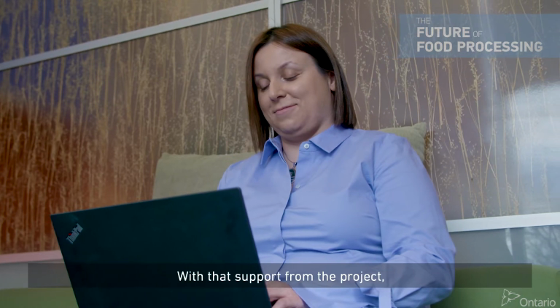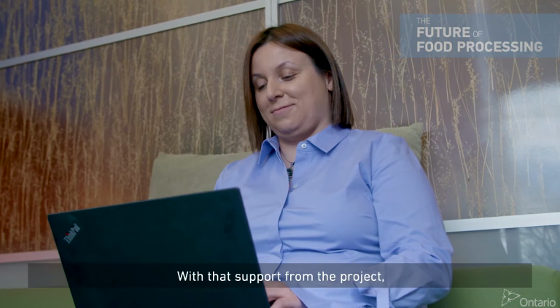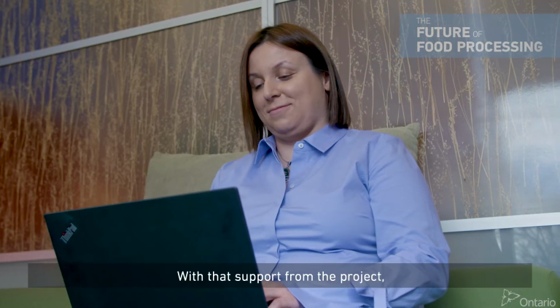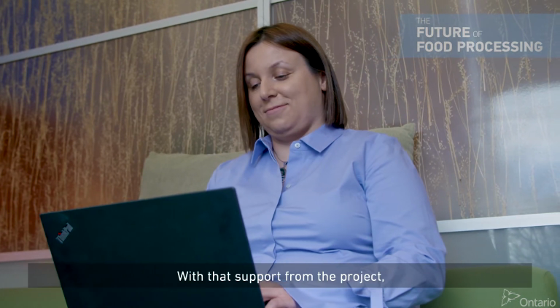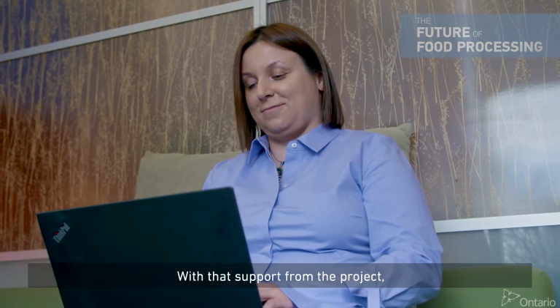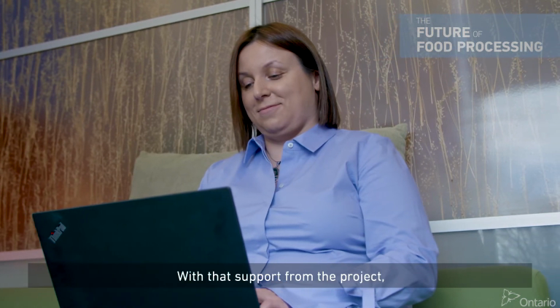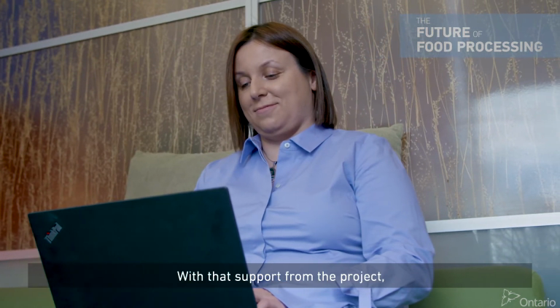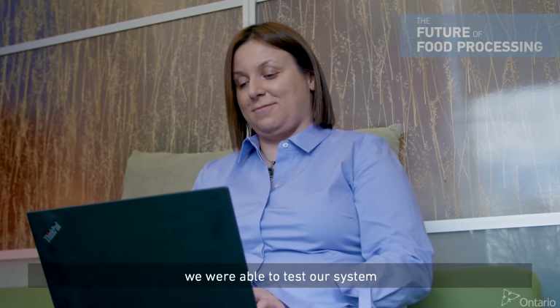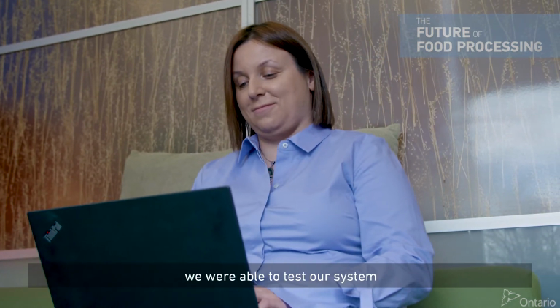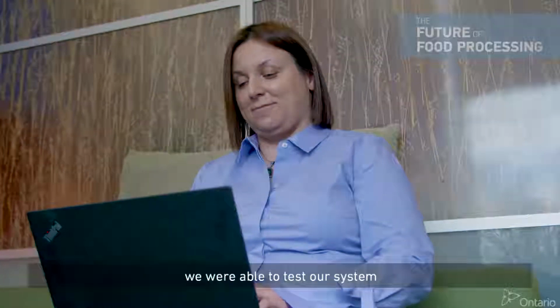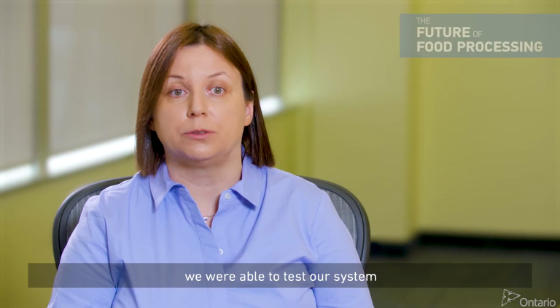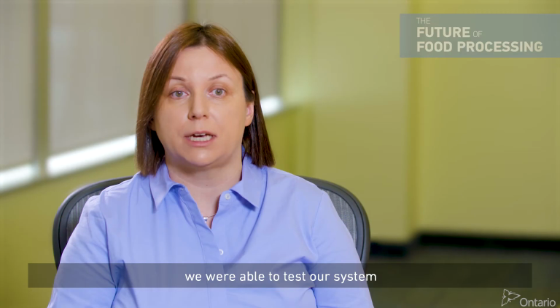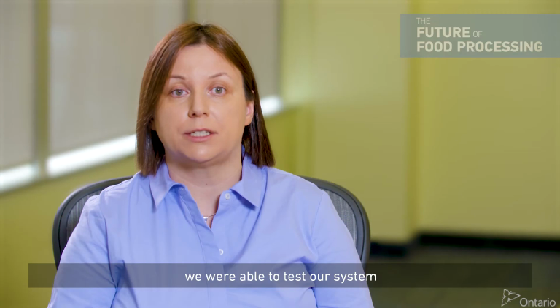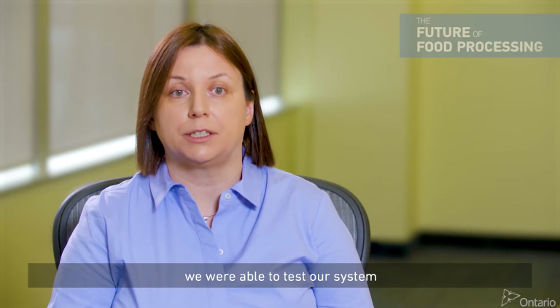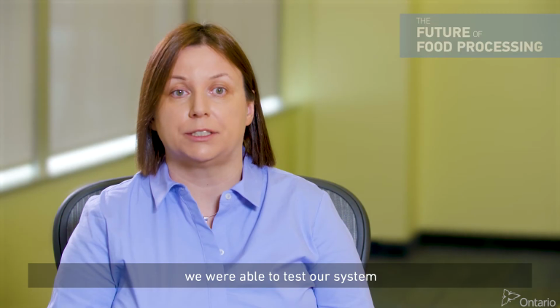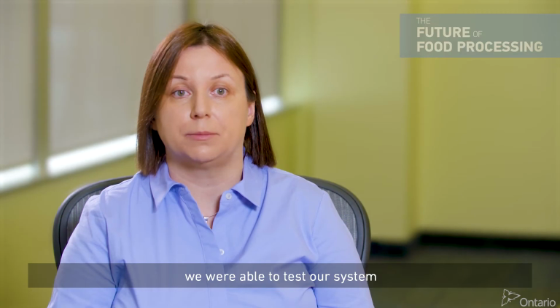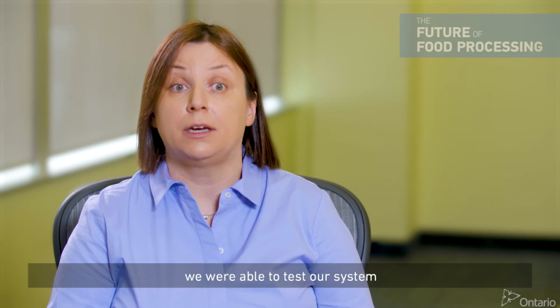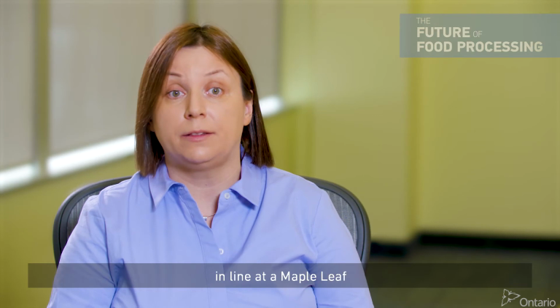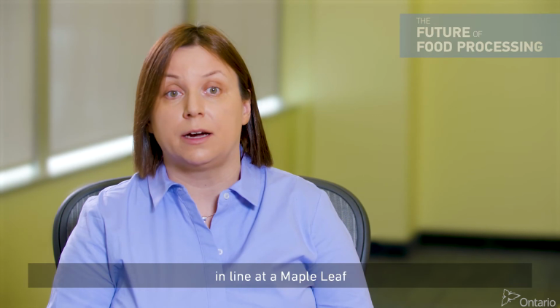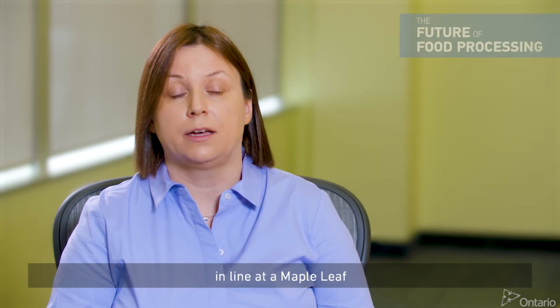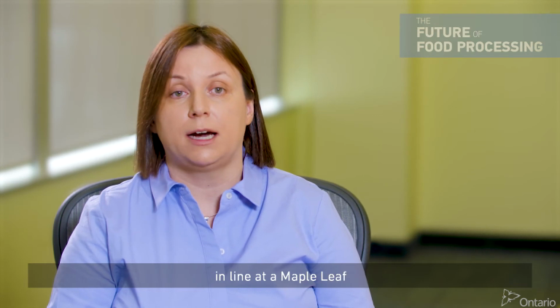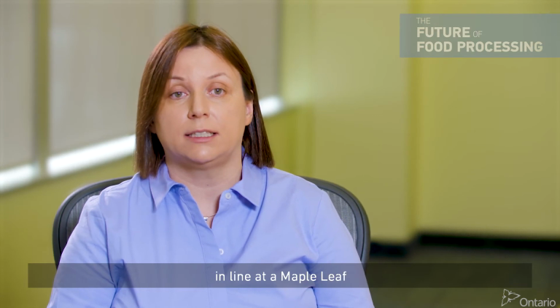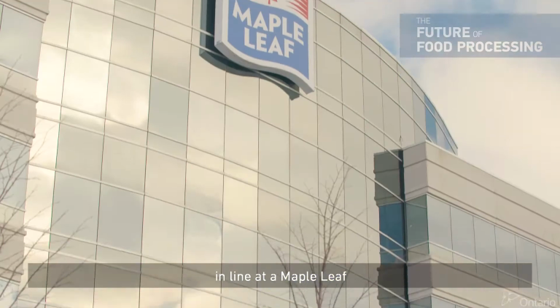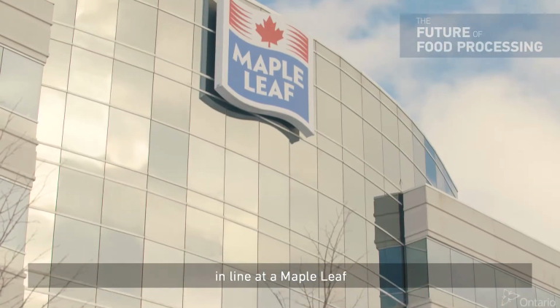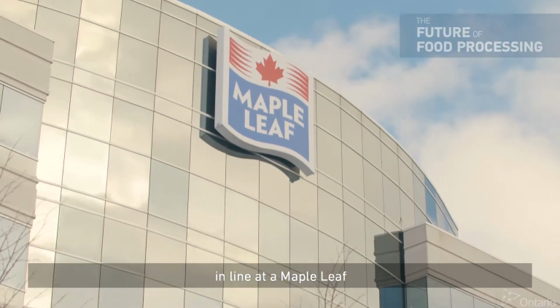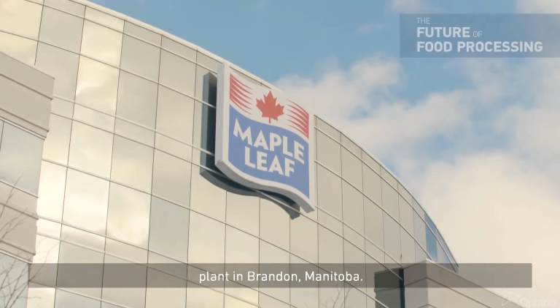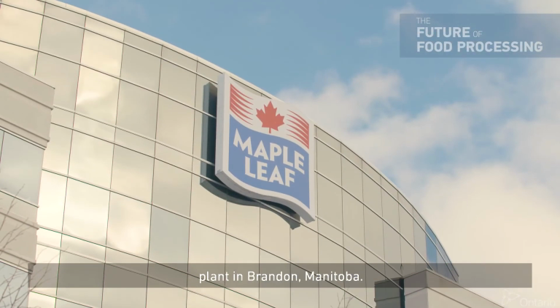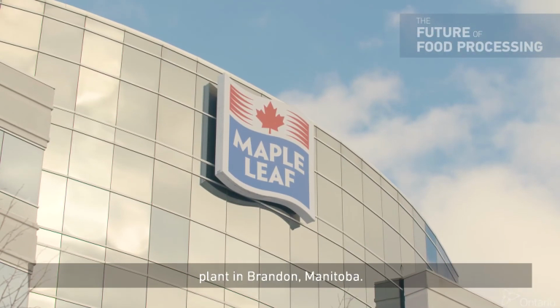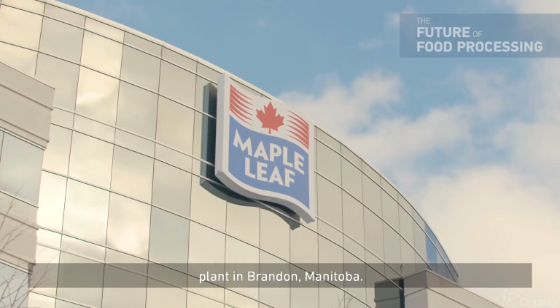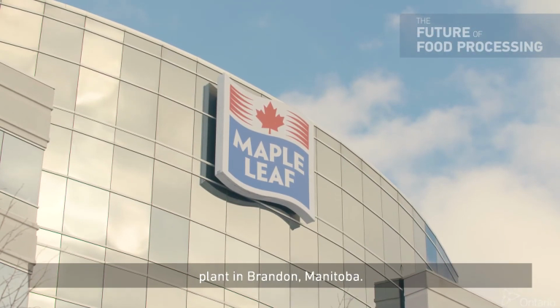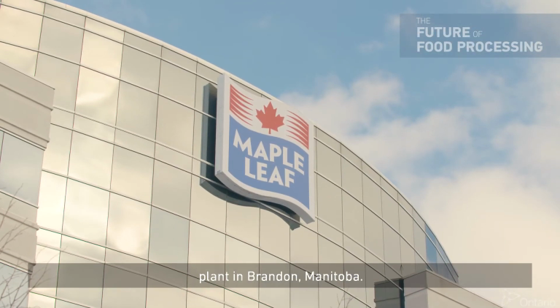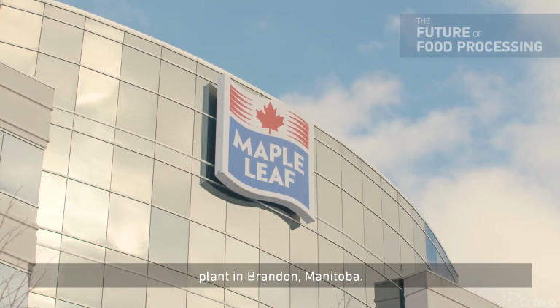With that support from the project, we were able to test our system in-line at a Maple Leaf plant in Brandon, Manitoba.